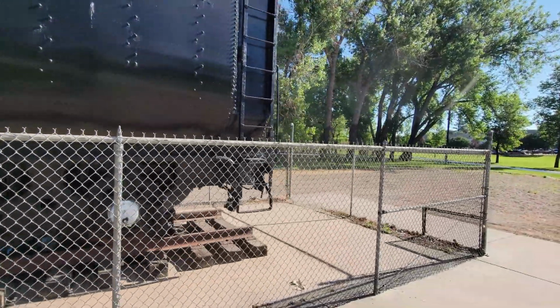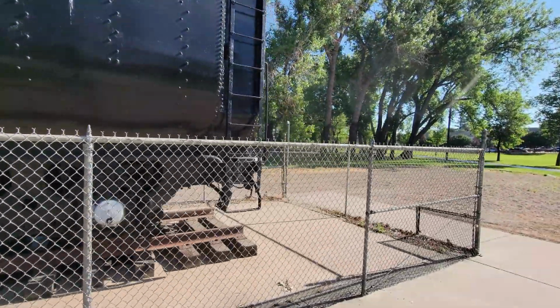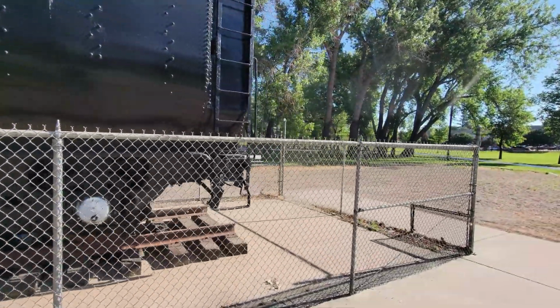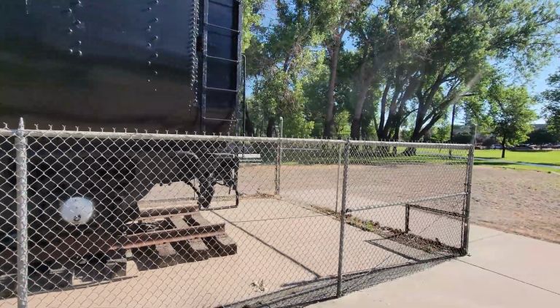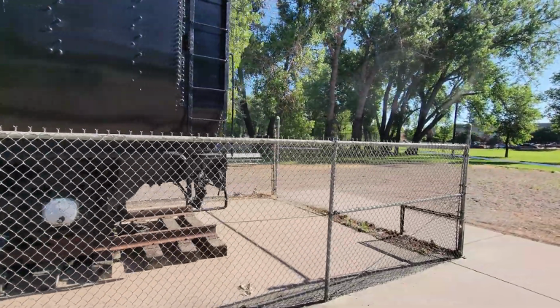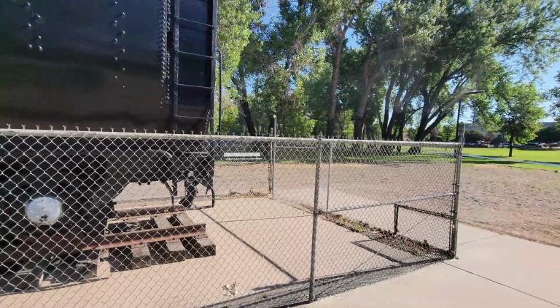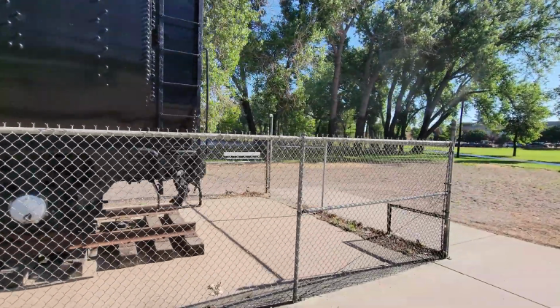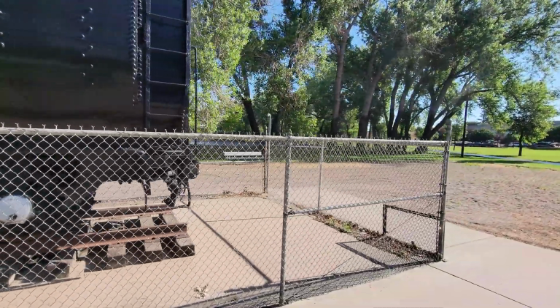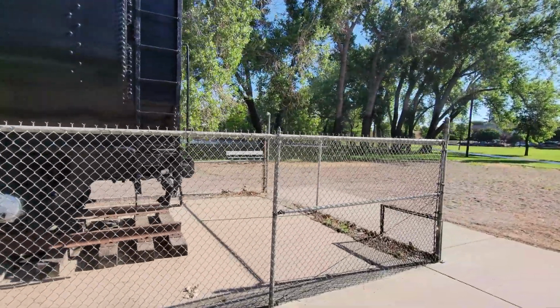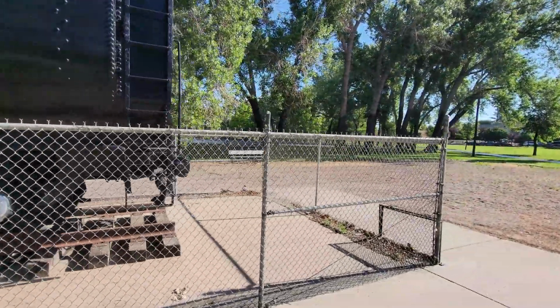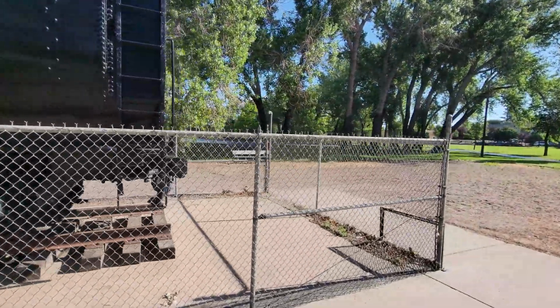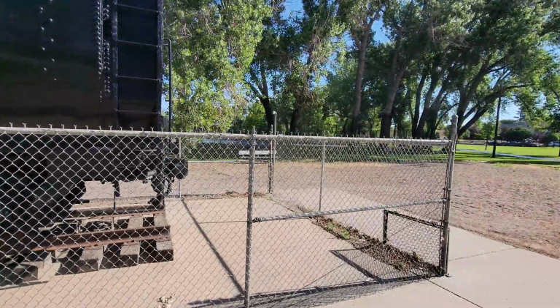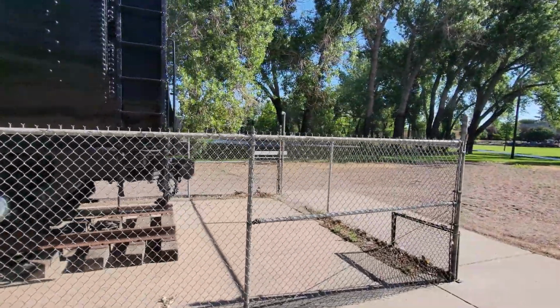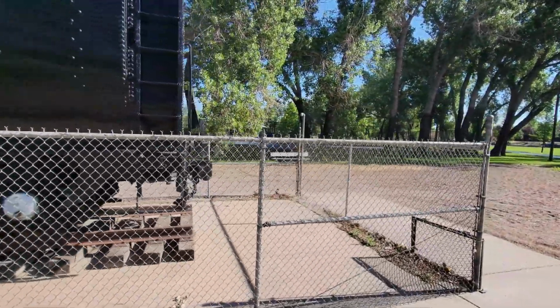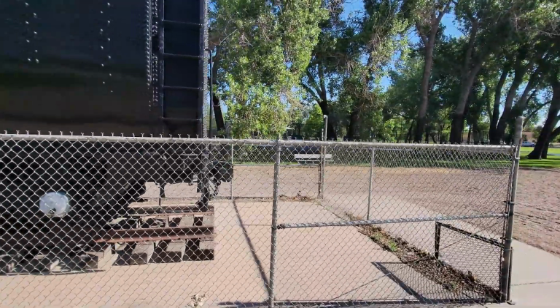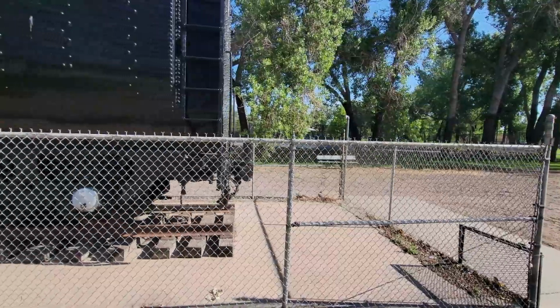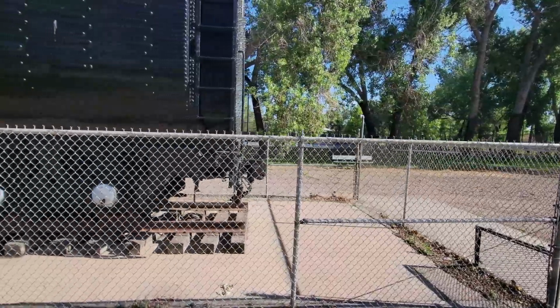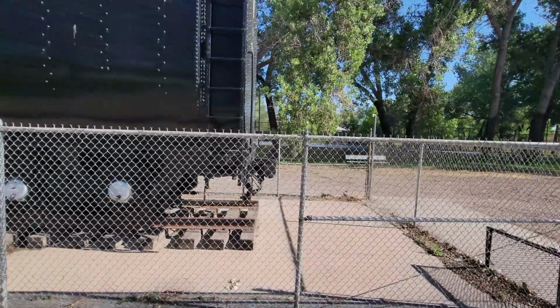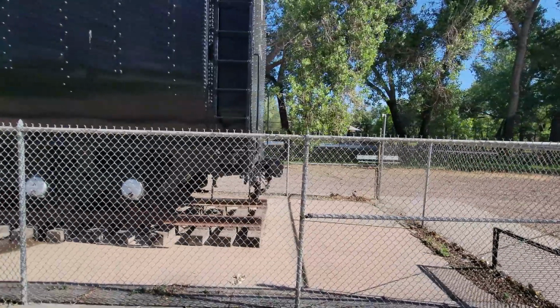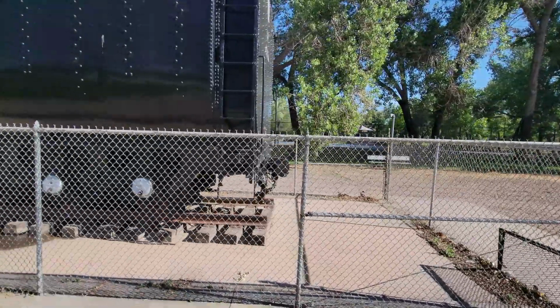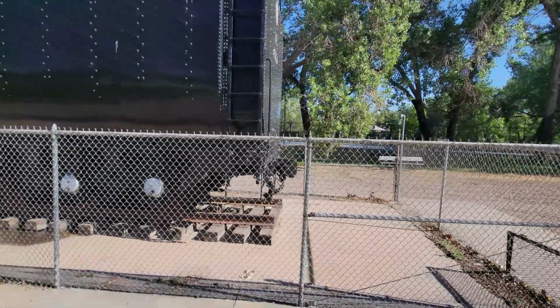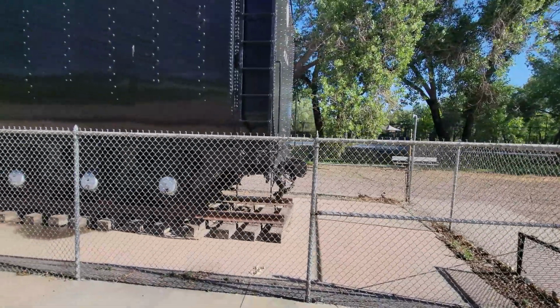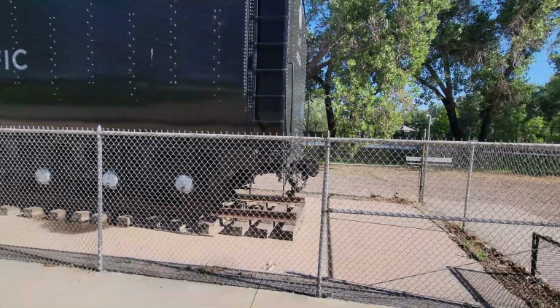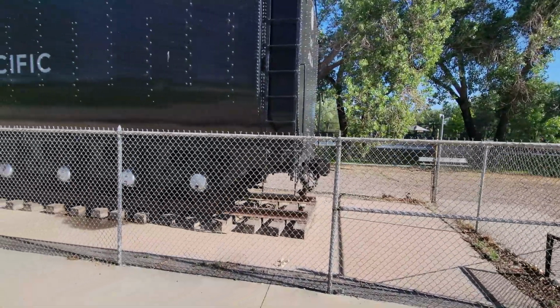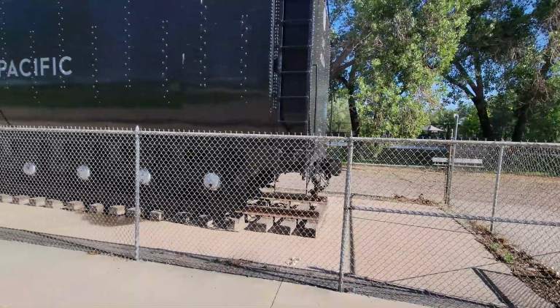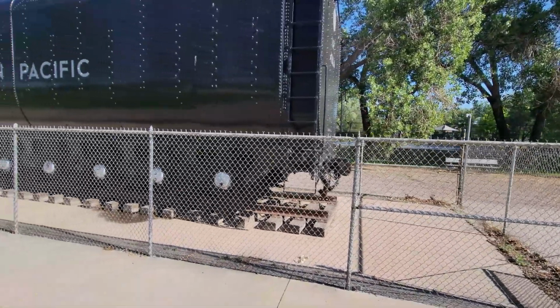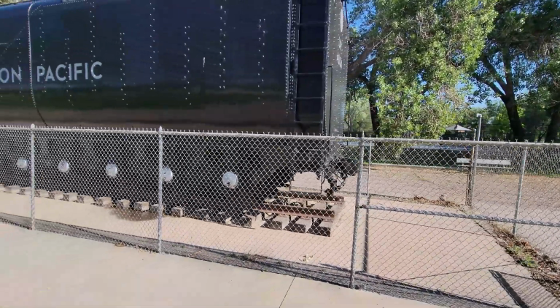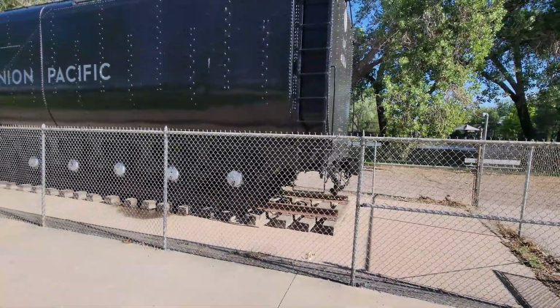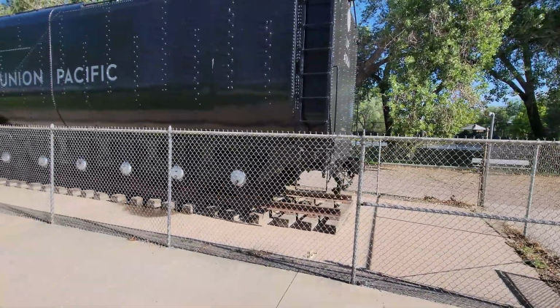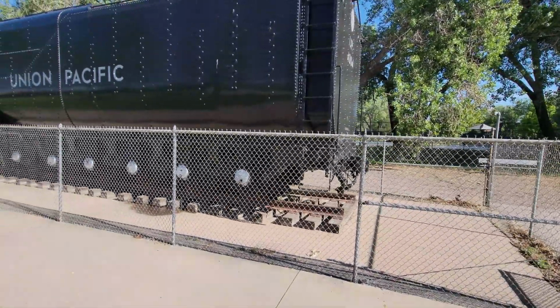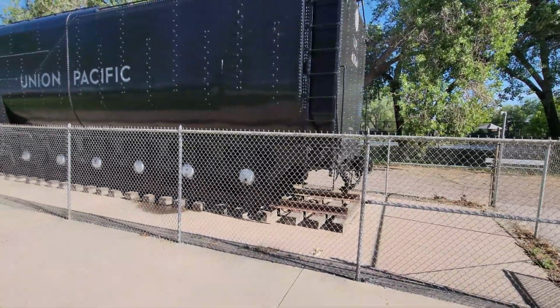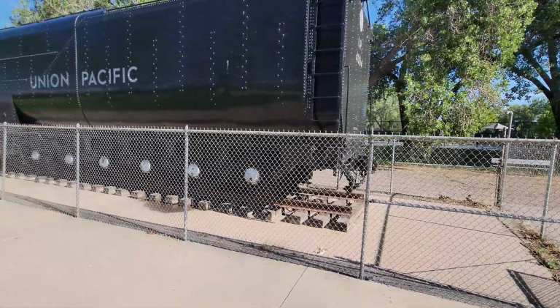I'll get a farther distance from it now to get a wider shot. Look at all the rivets on that.